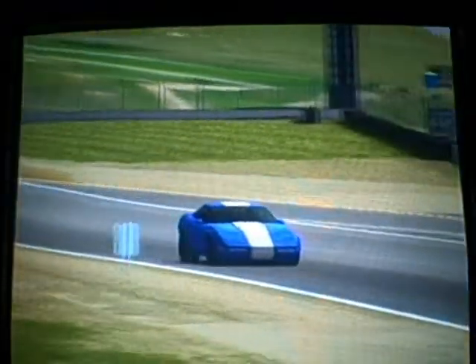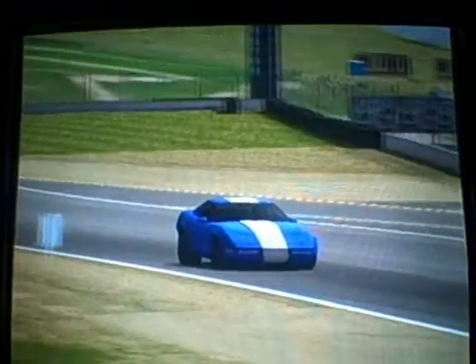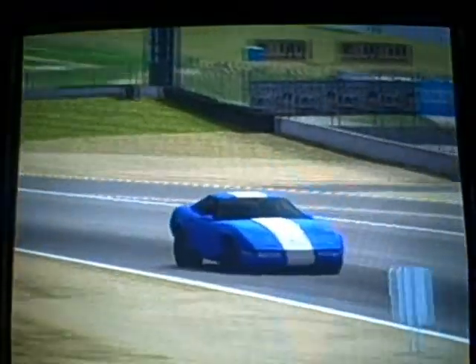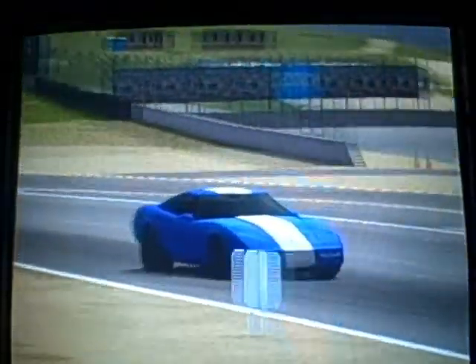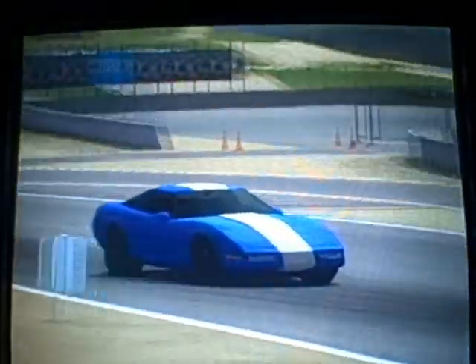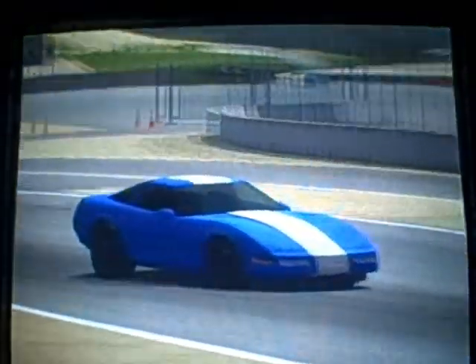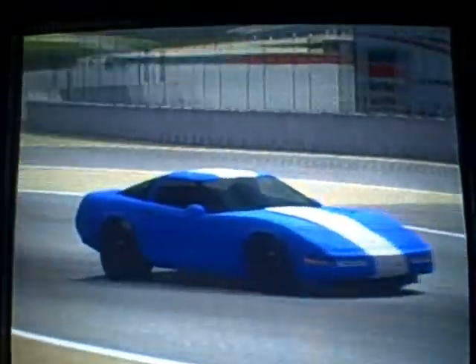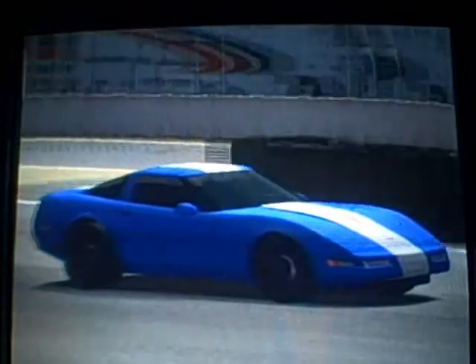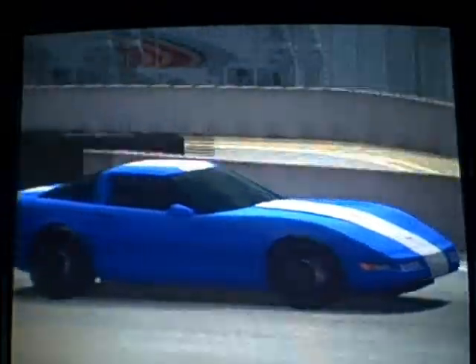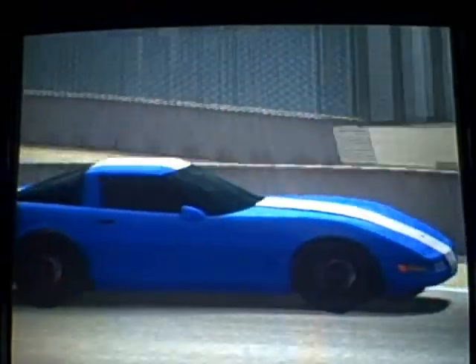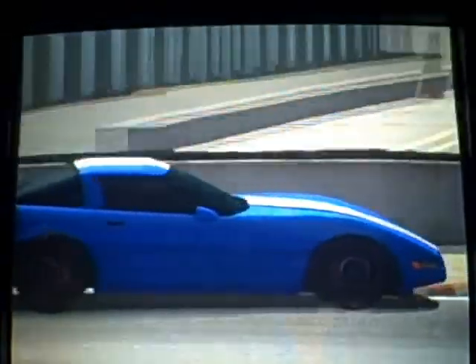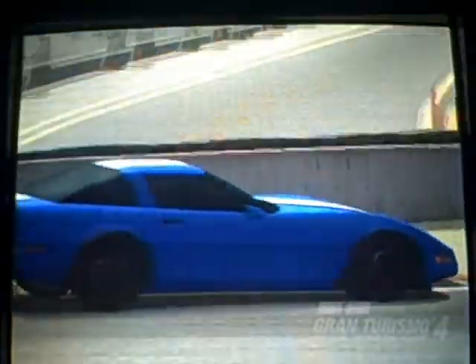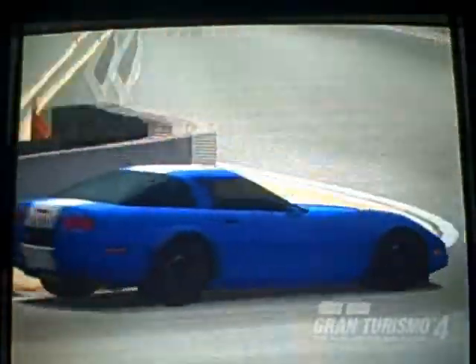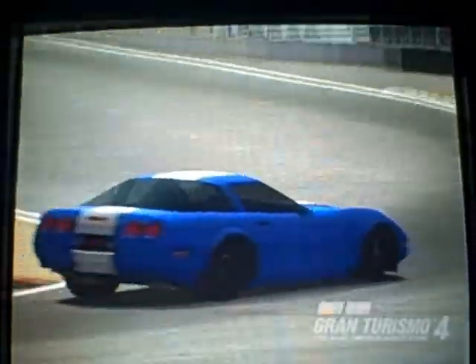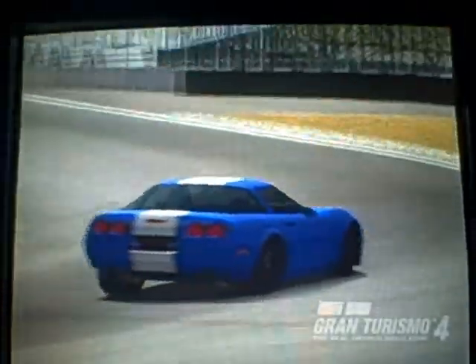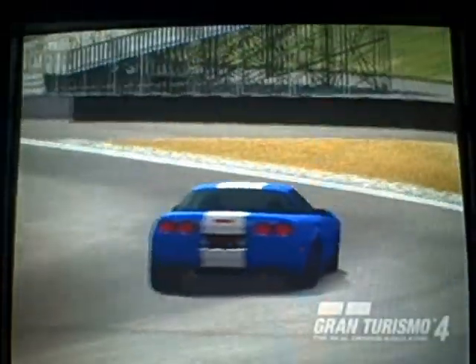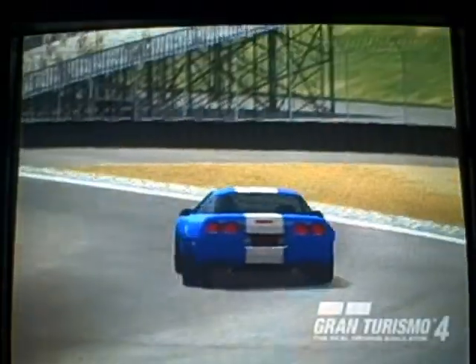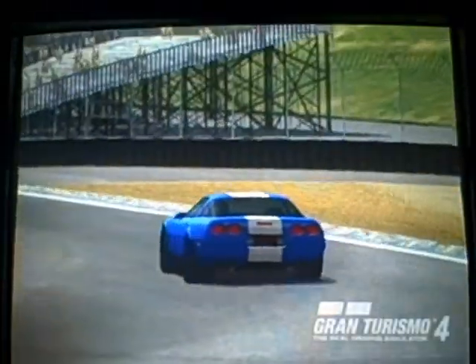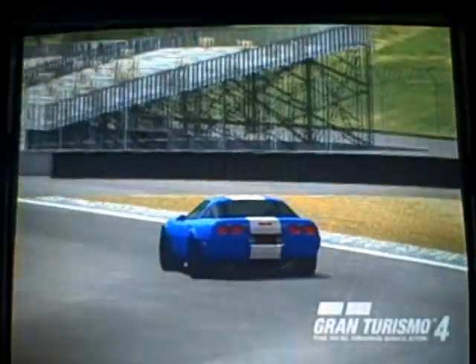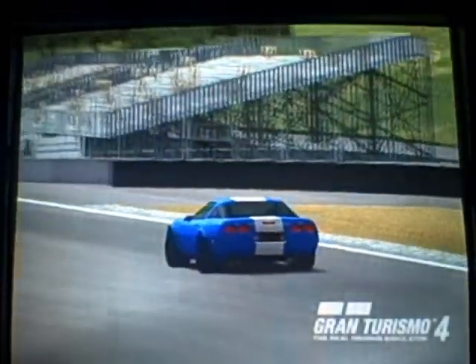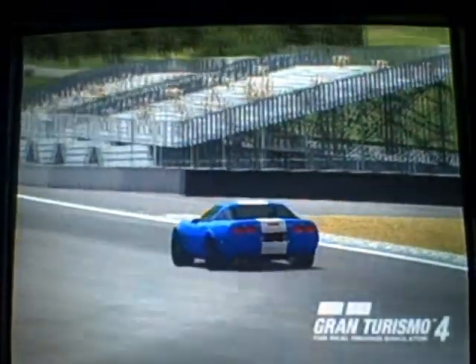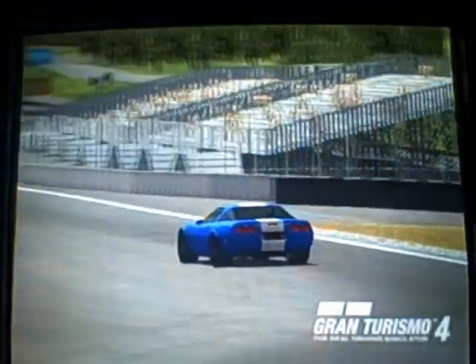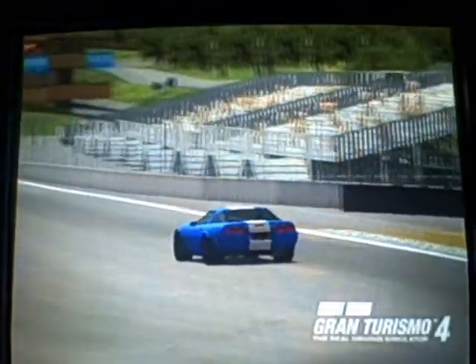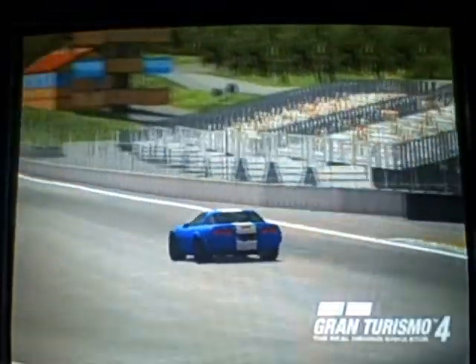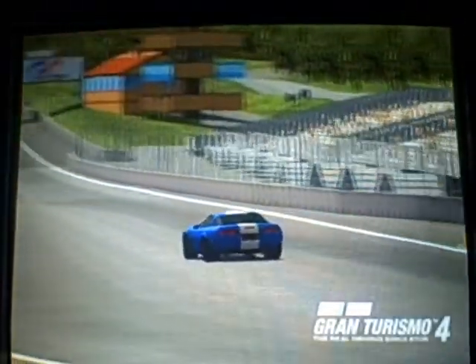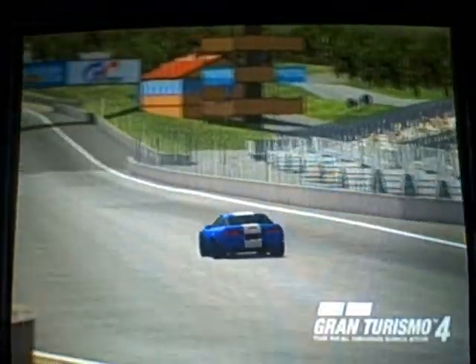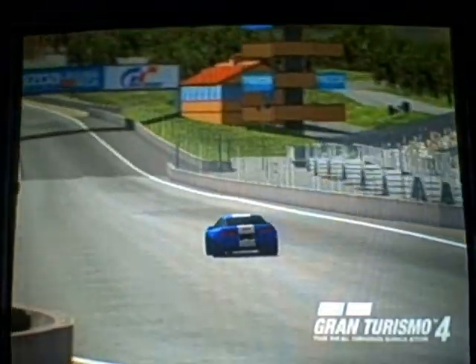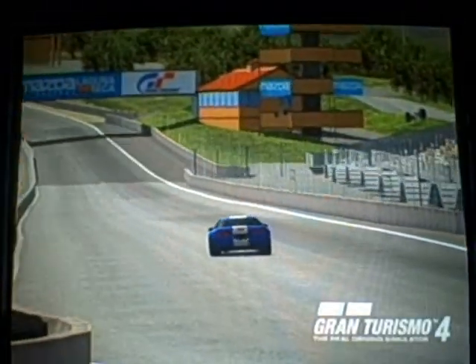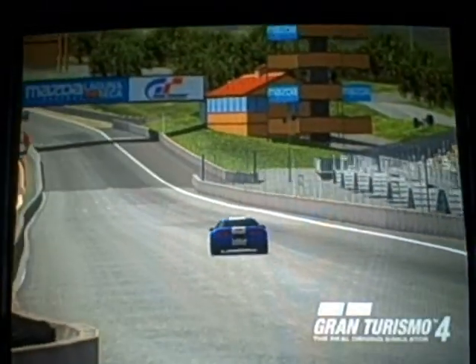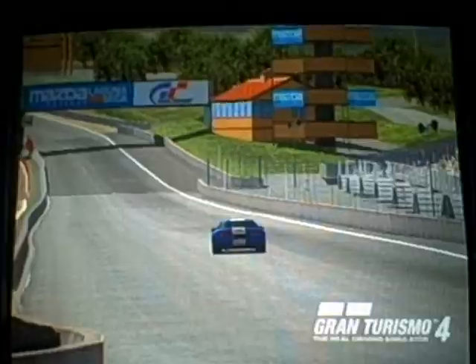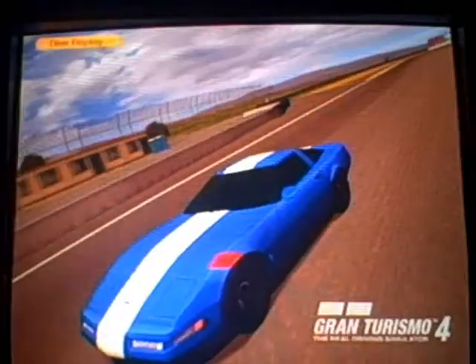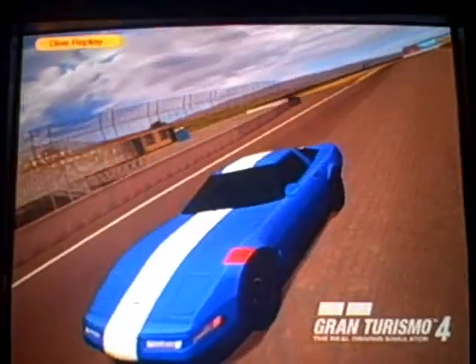Hard on the brakes — notice how the car dives forward a little bit when you hit the brakes. It's well controlled though, not severe at all.